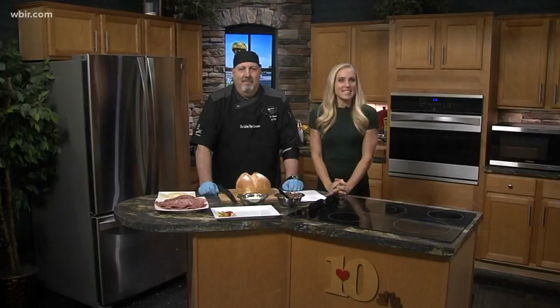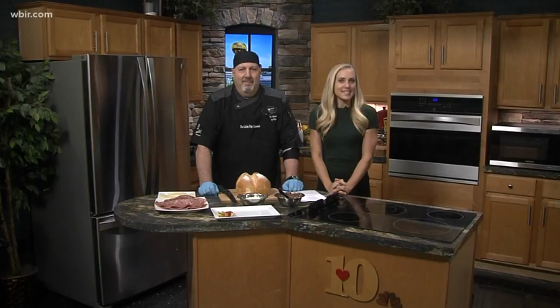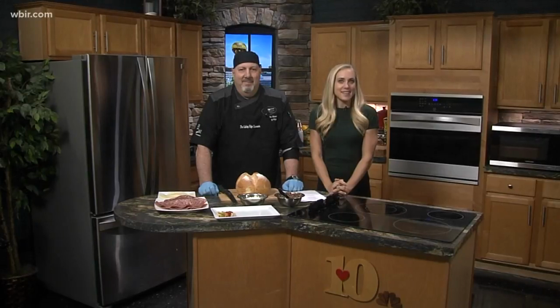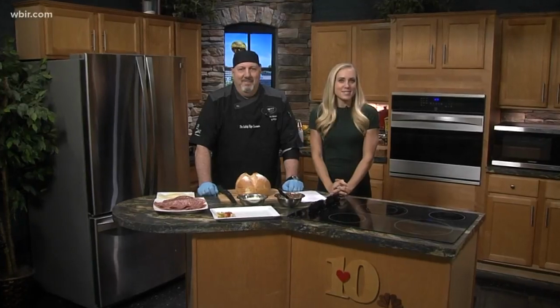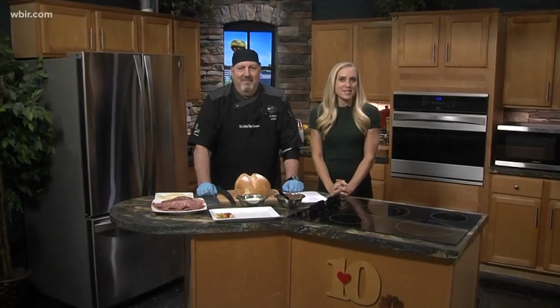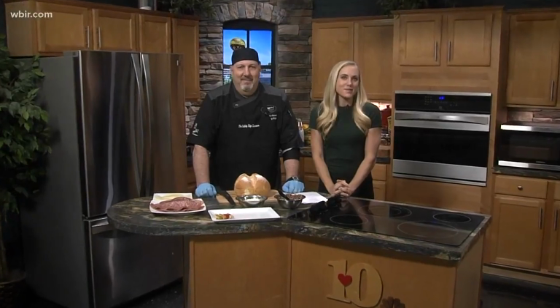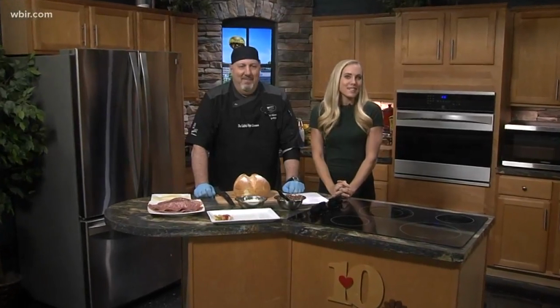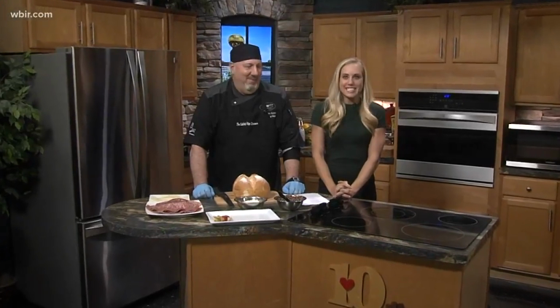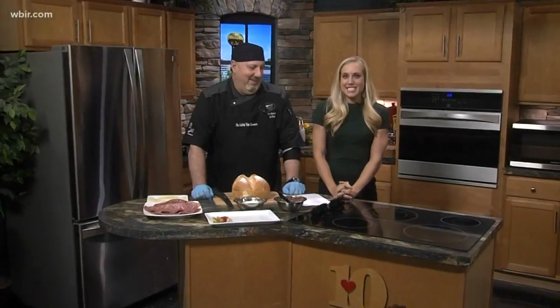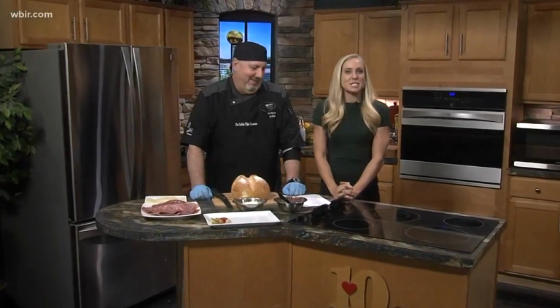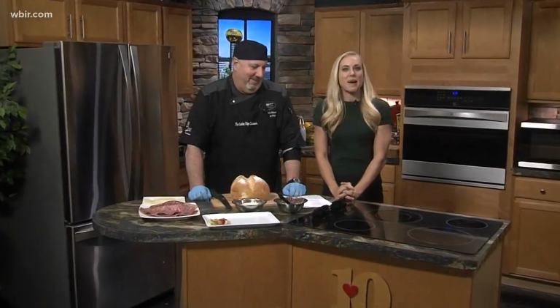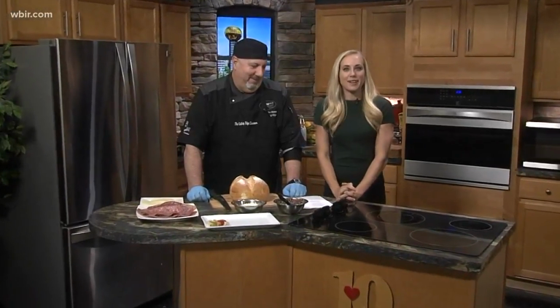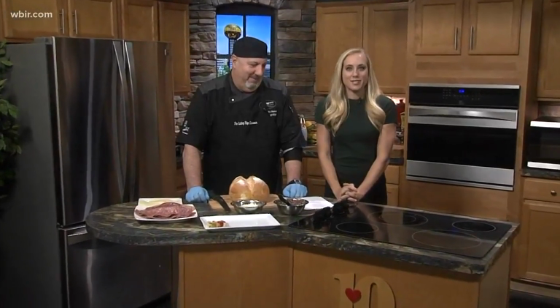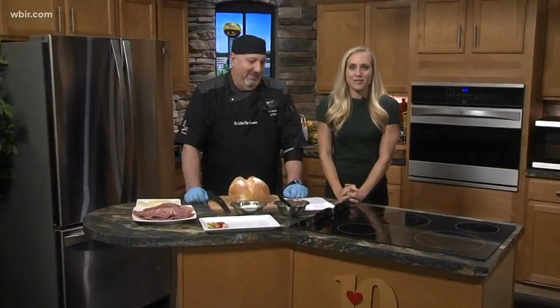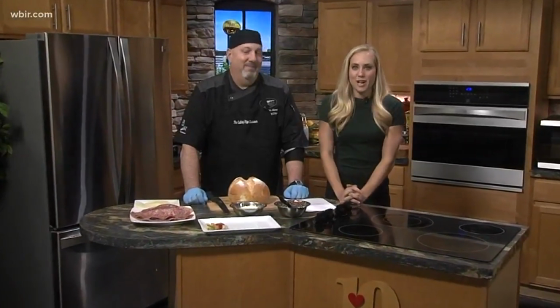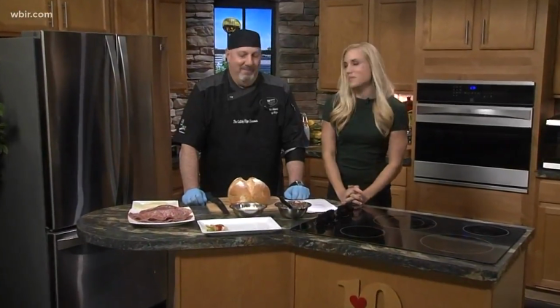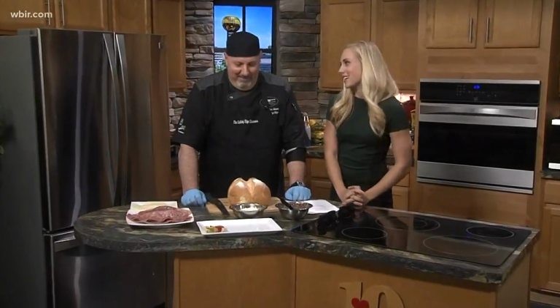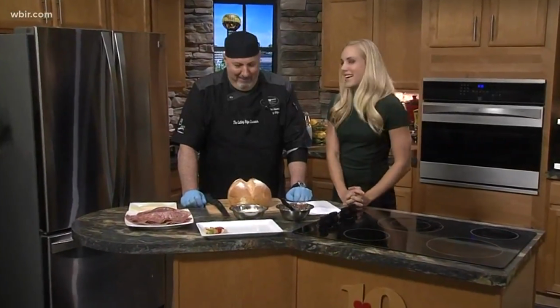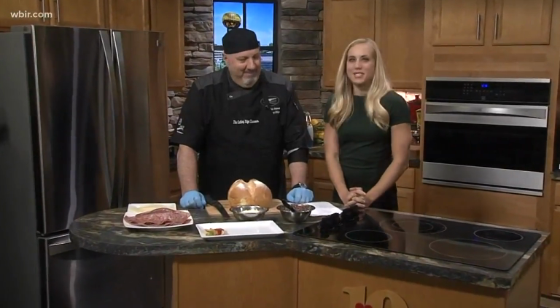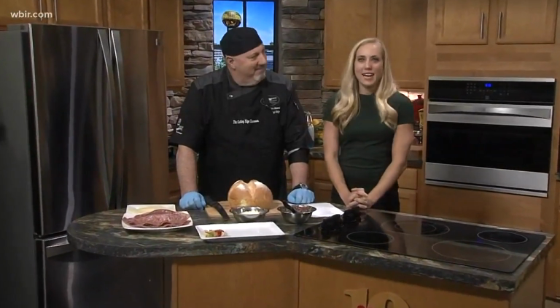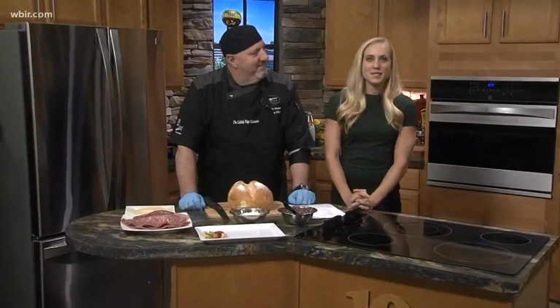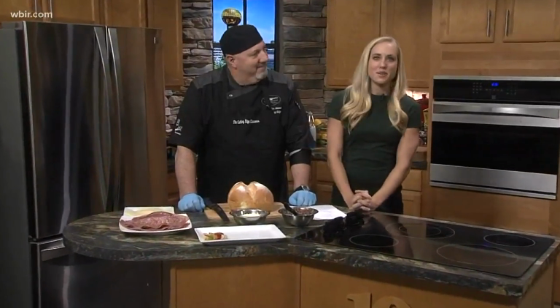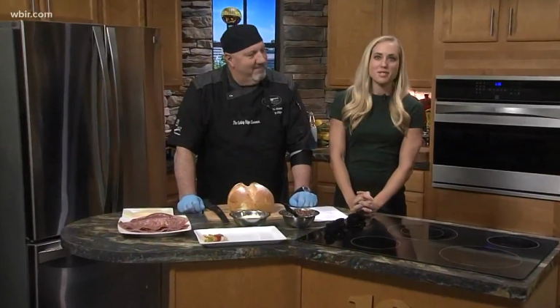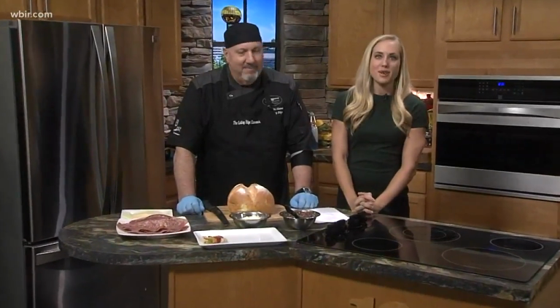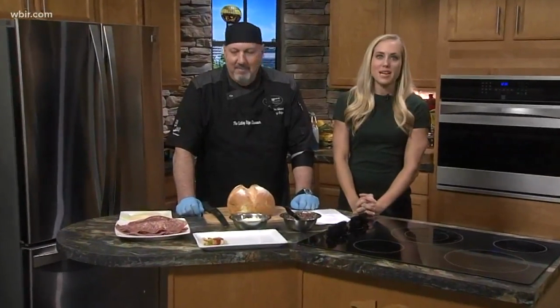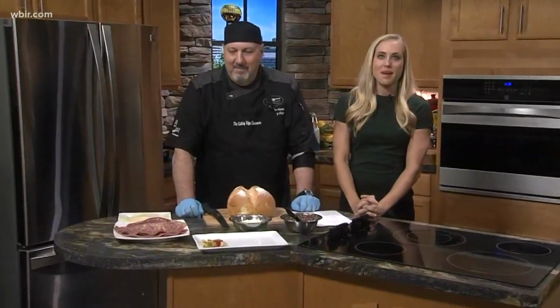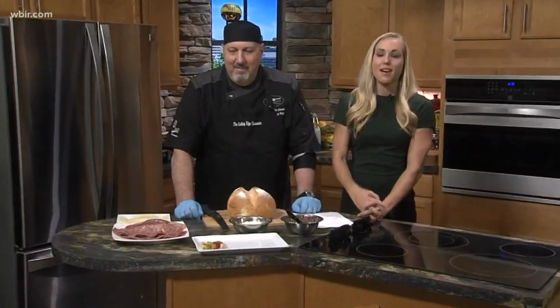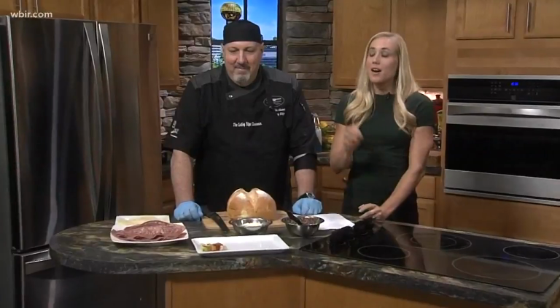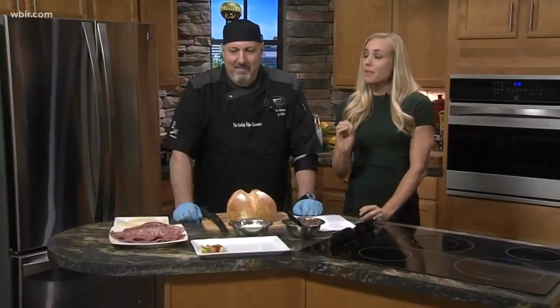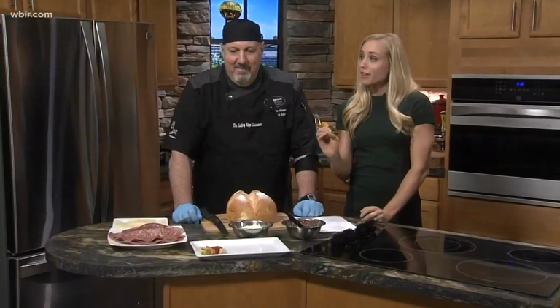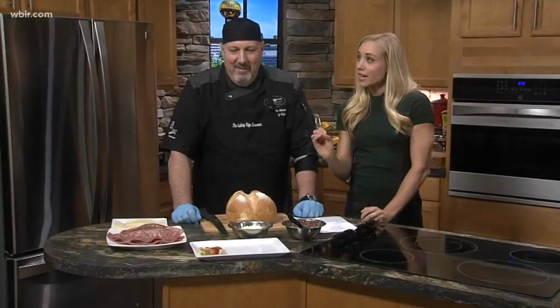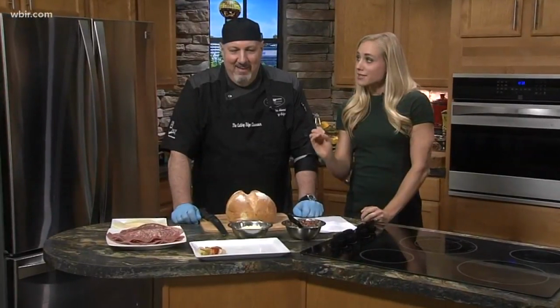Today's lunch is New Orleans-inspired. Chef John from the Cutting Edge Classroom is showing us how to make muffalettas.